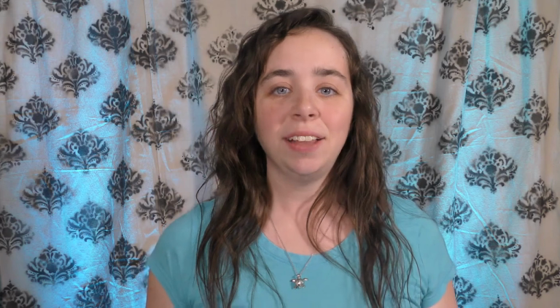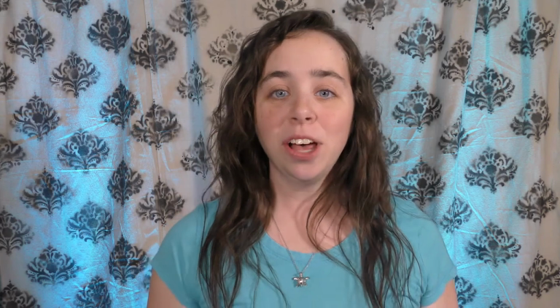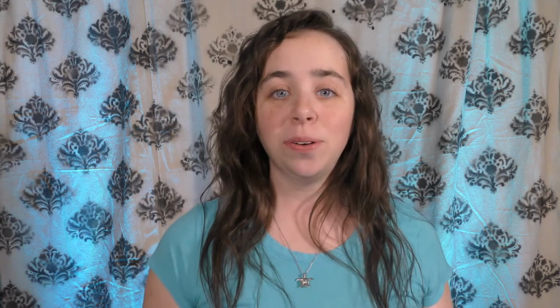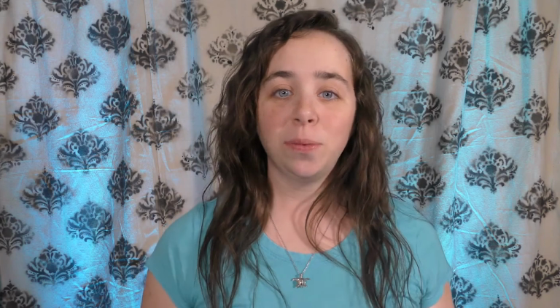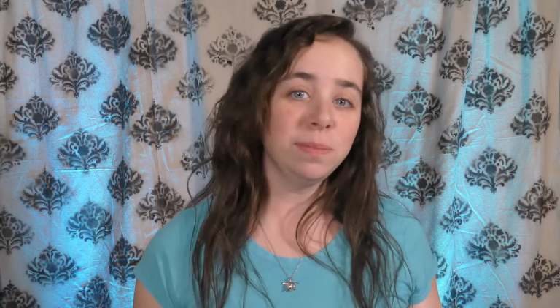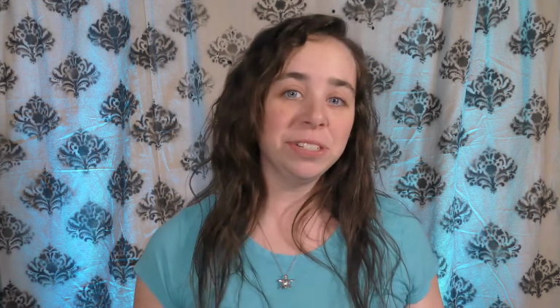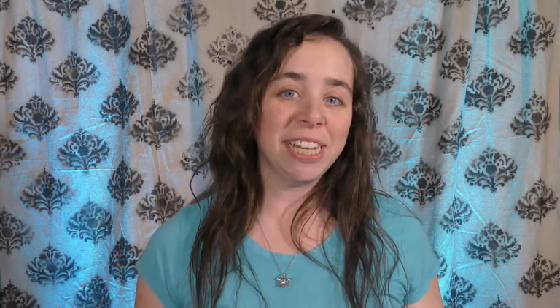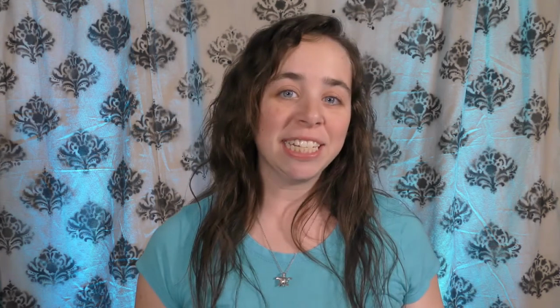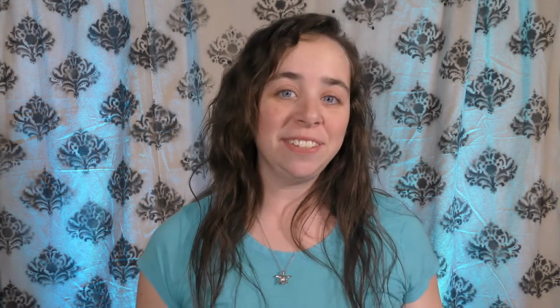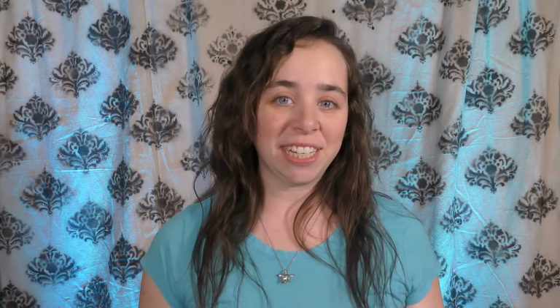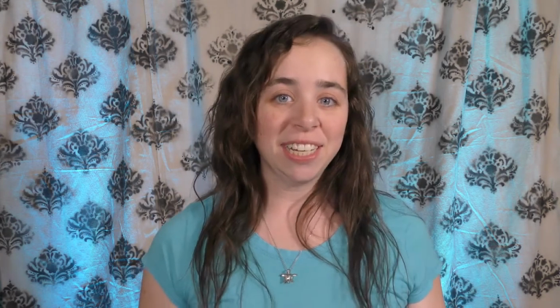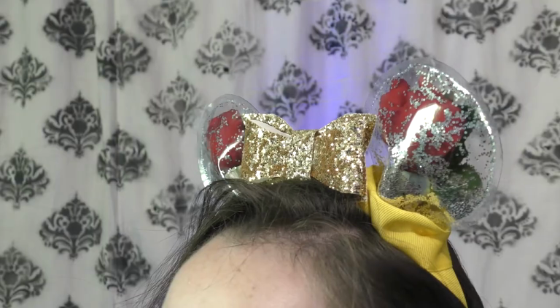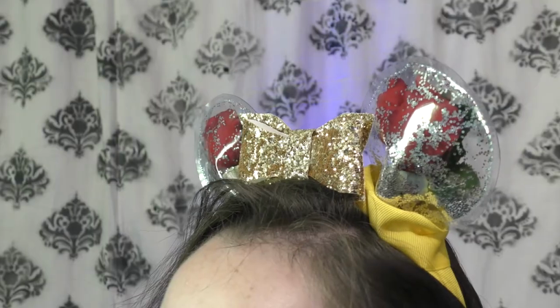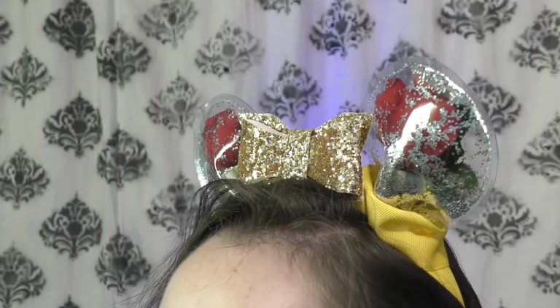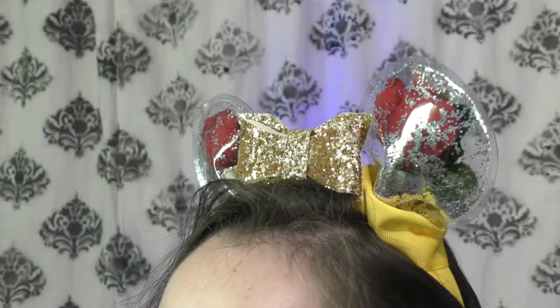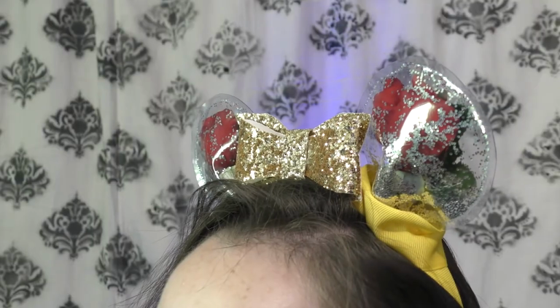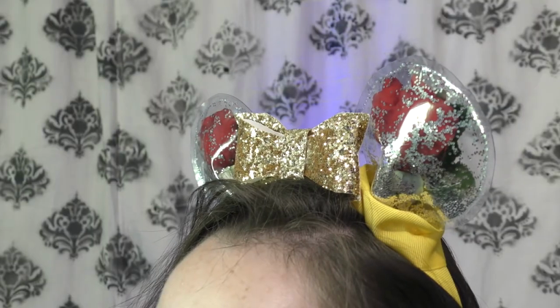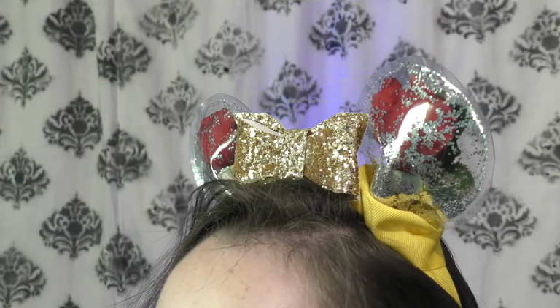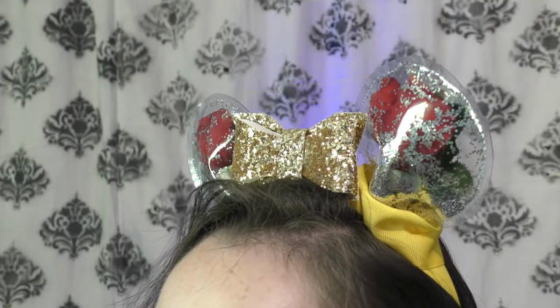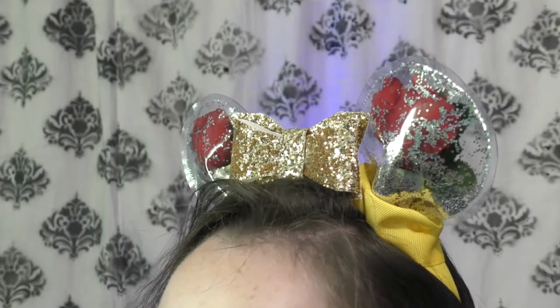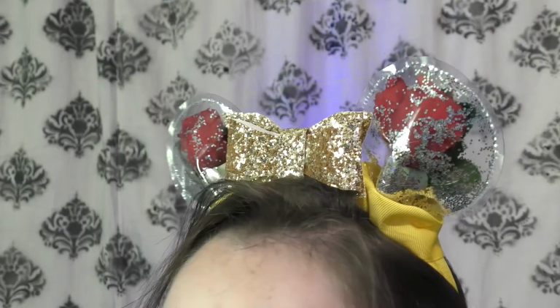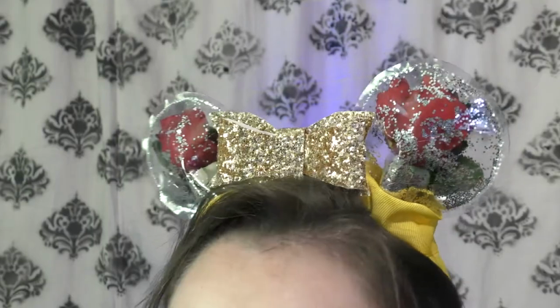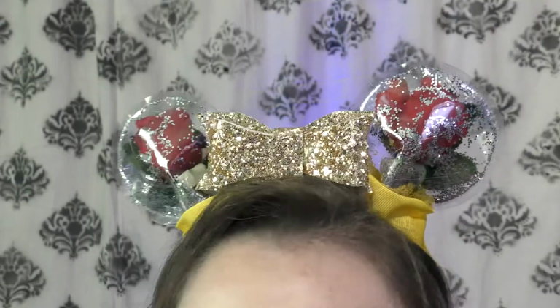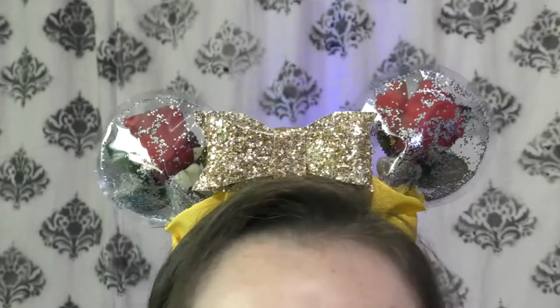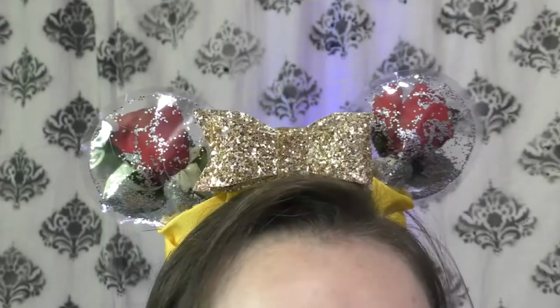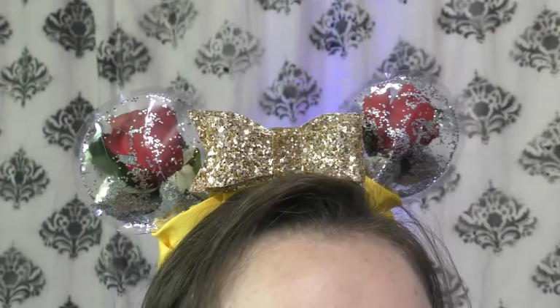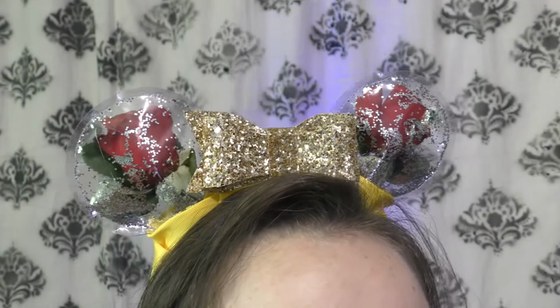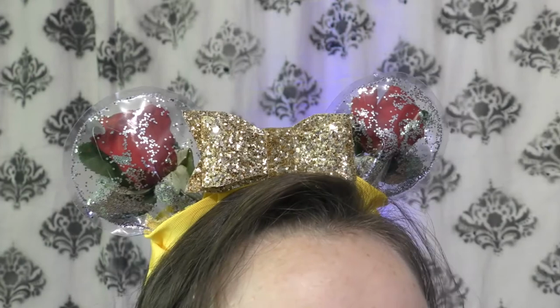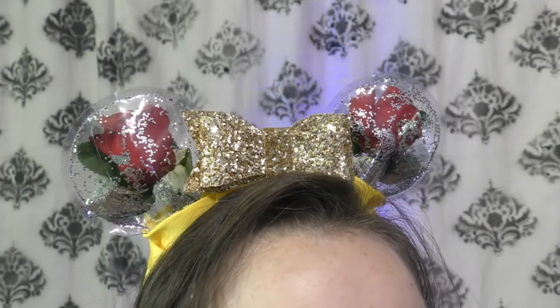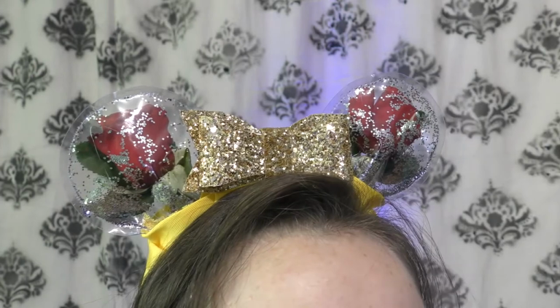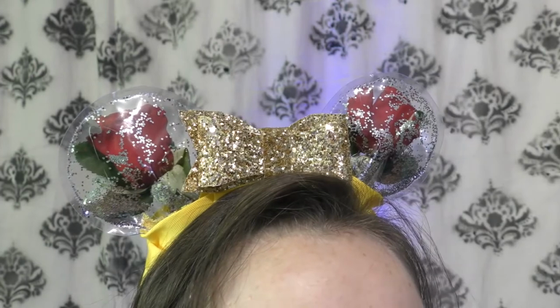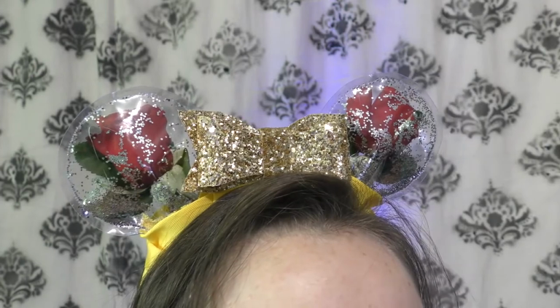Hello and welcome to Ria.TV. Today we're going to show you how to make a pair of enchanted Mickey Mouse ears.